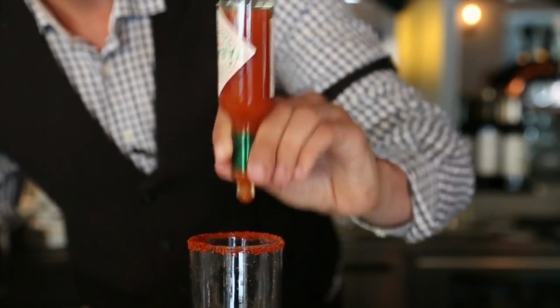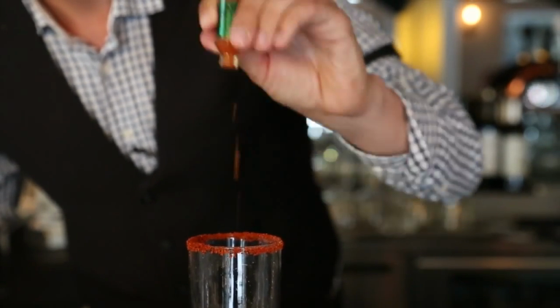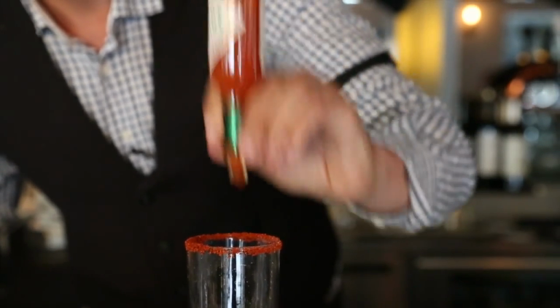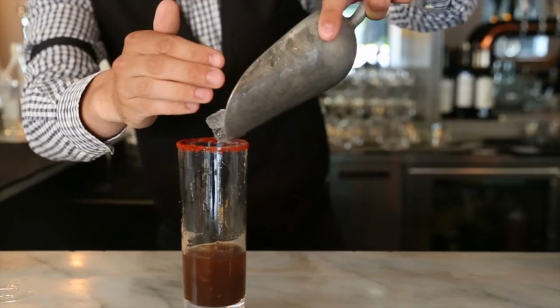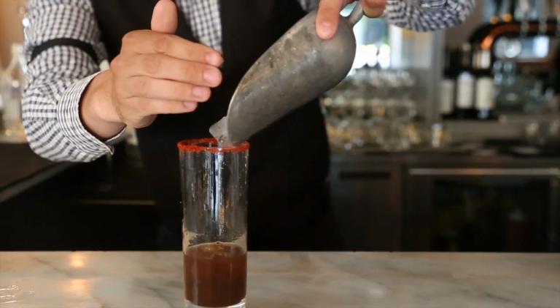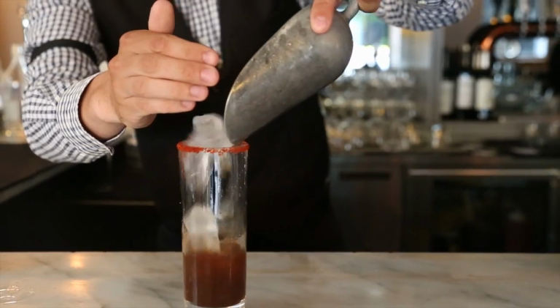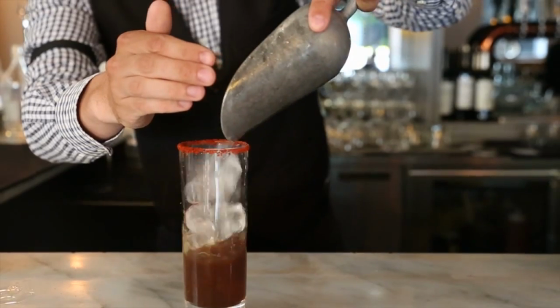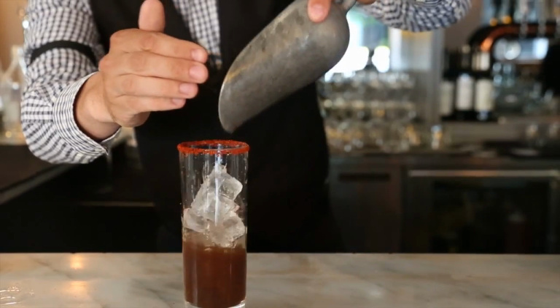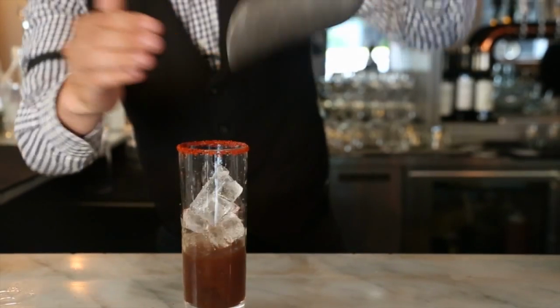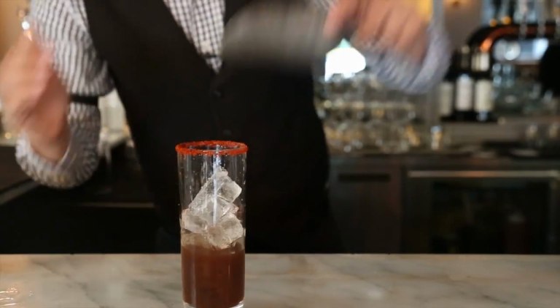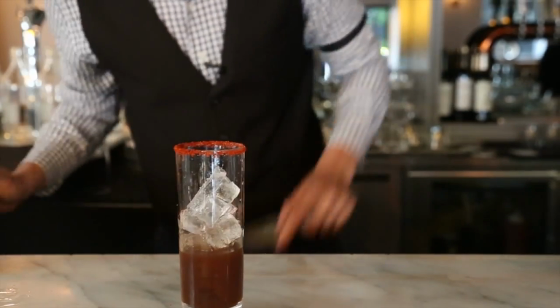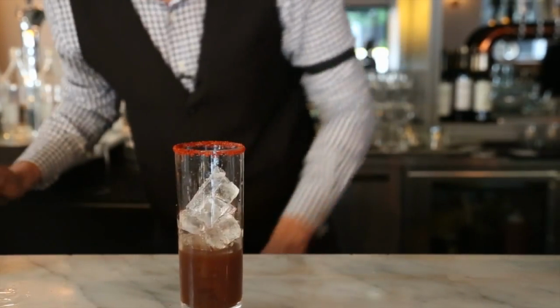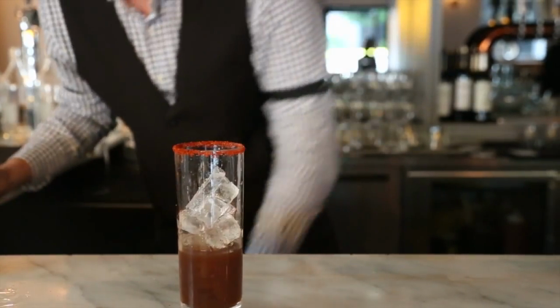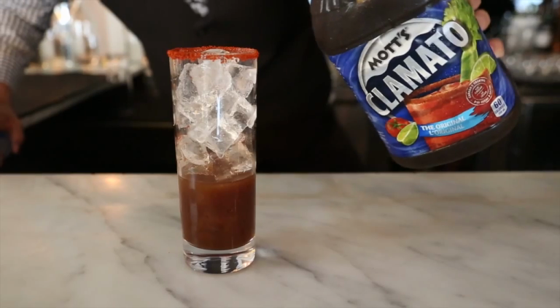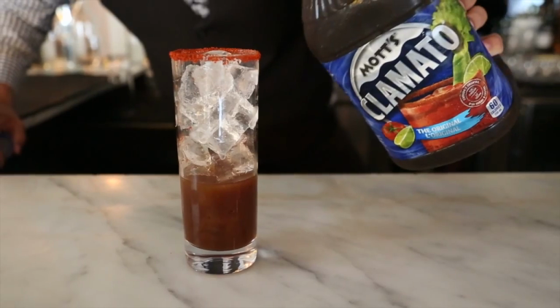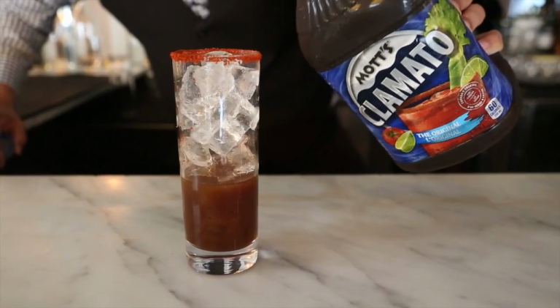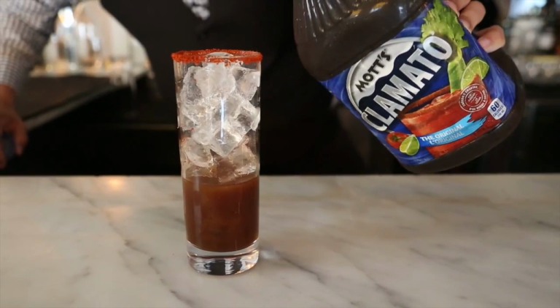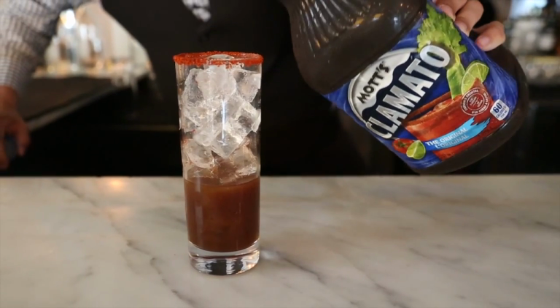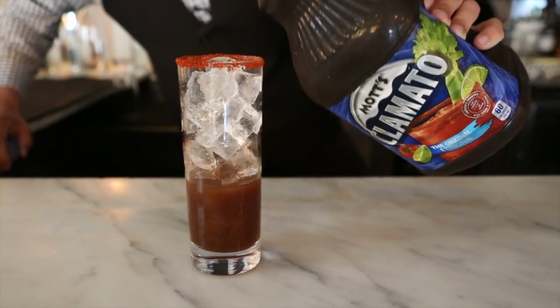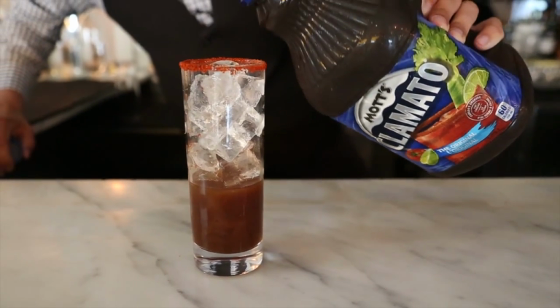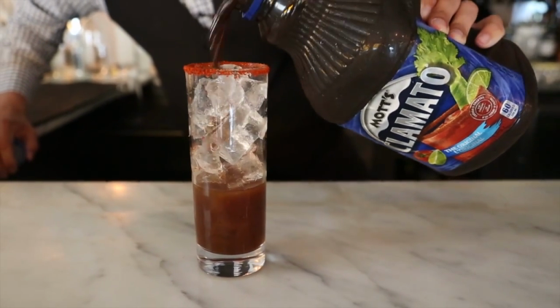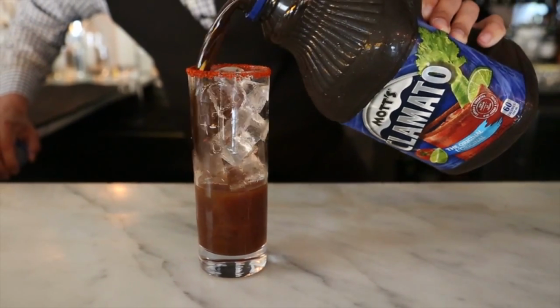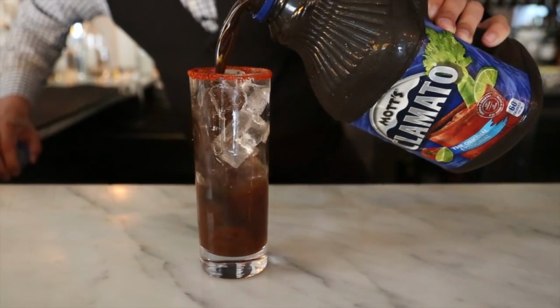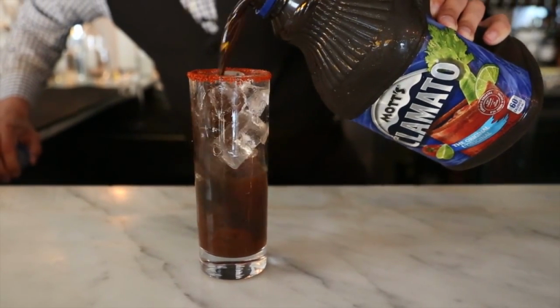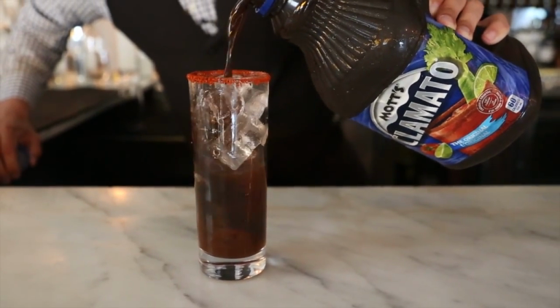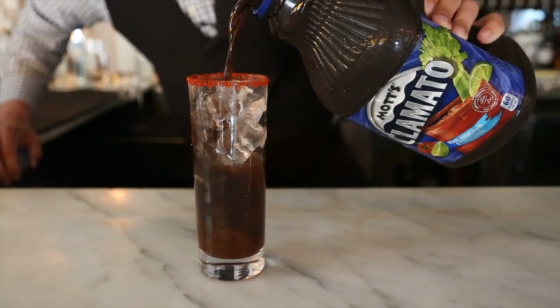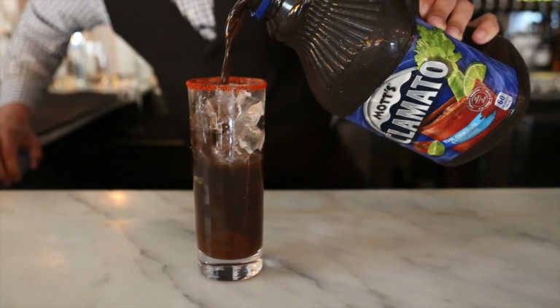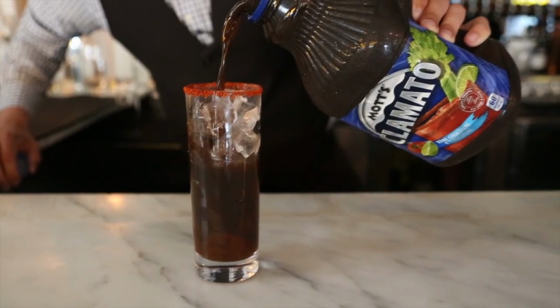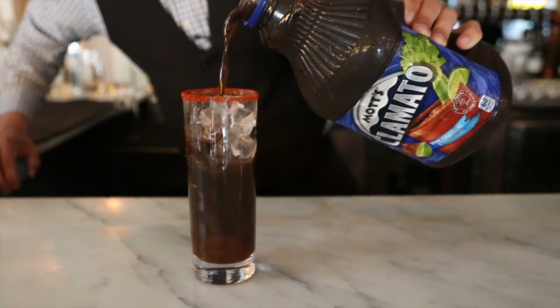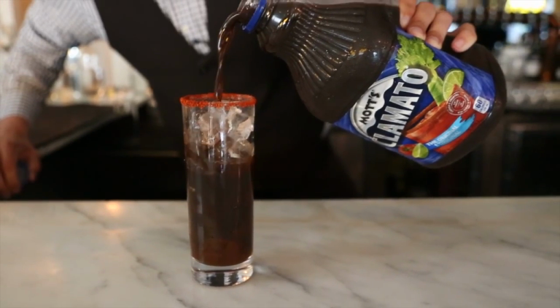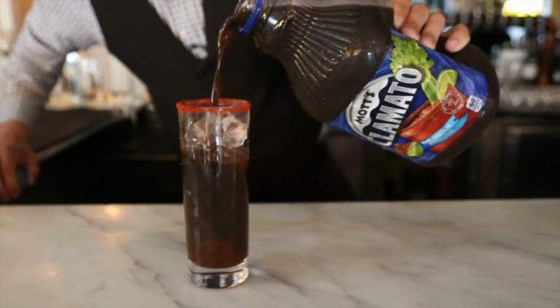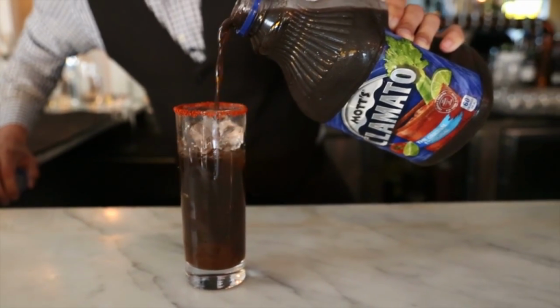Then we add ice to it and top it up with our Clamato that has been infused with cuttlefish ink.